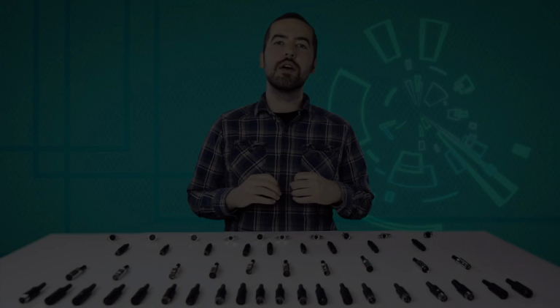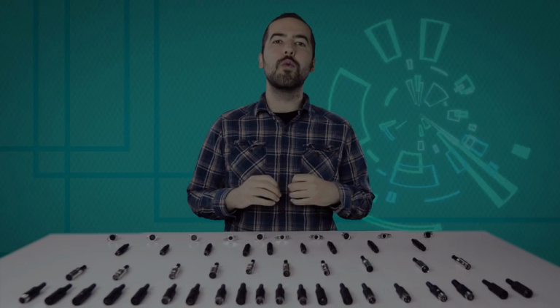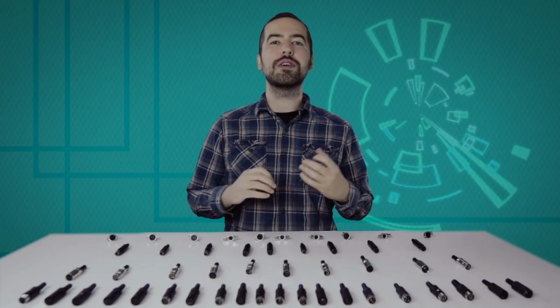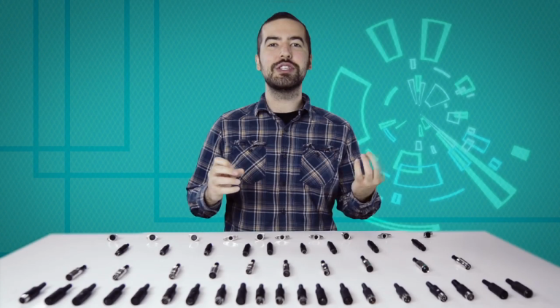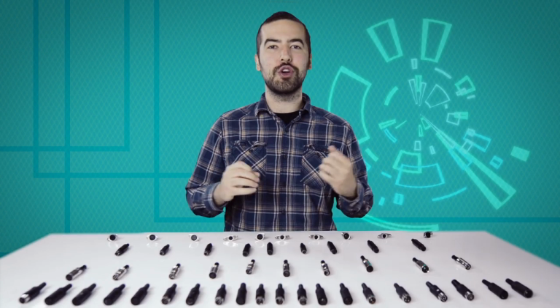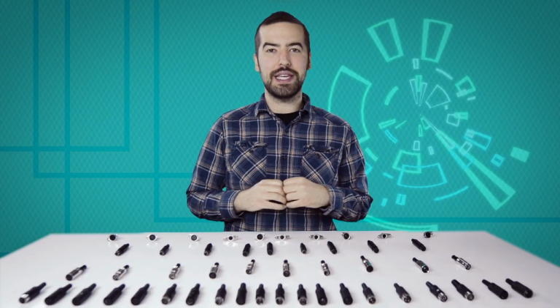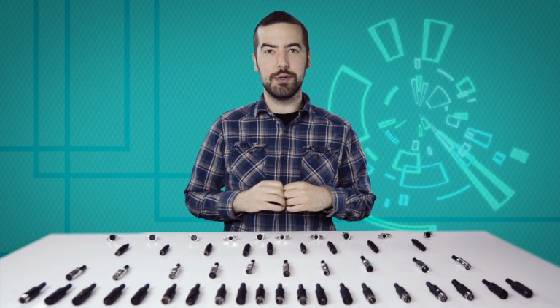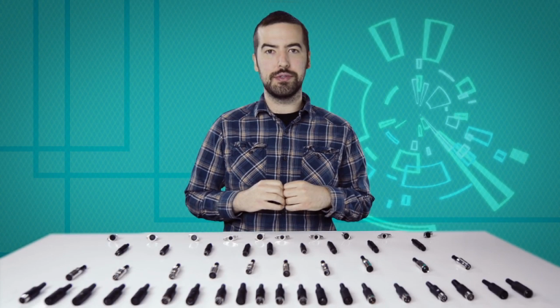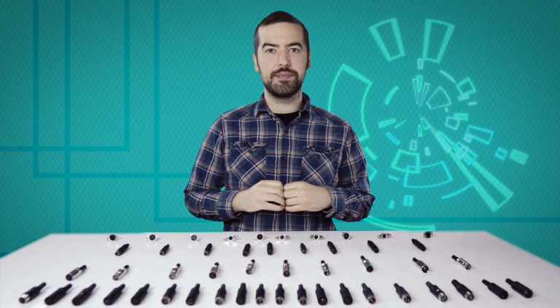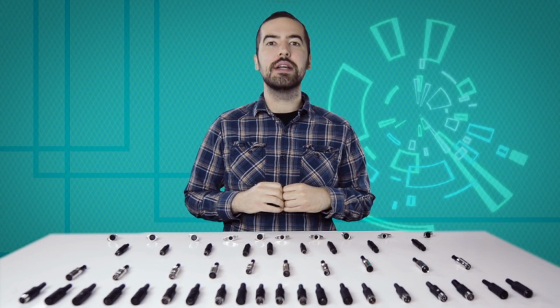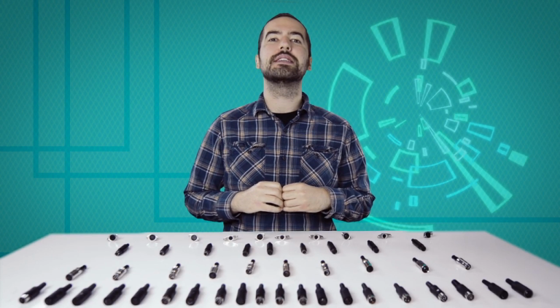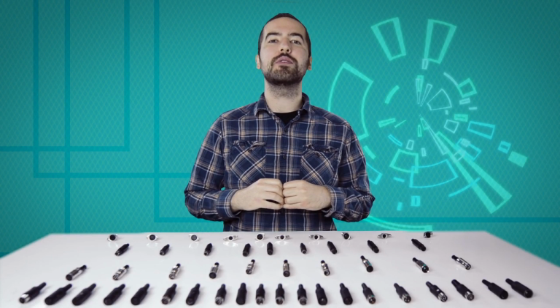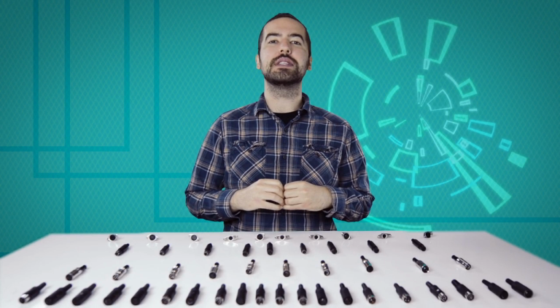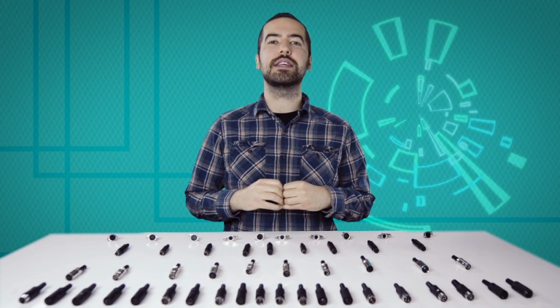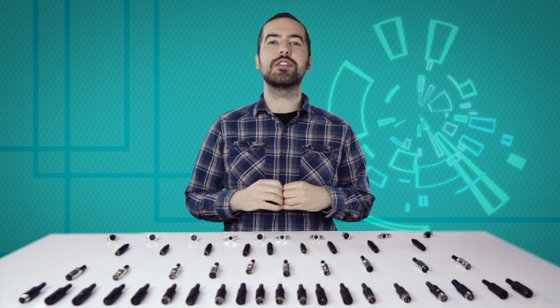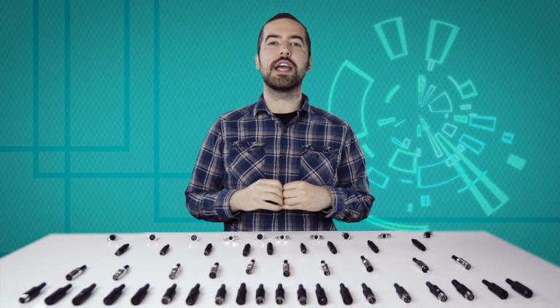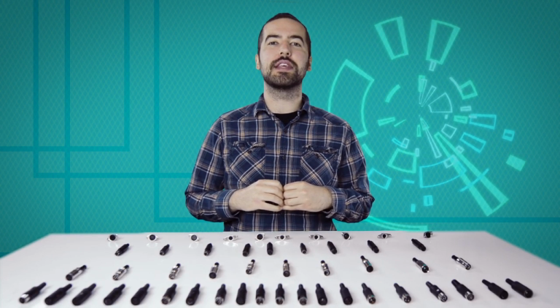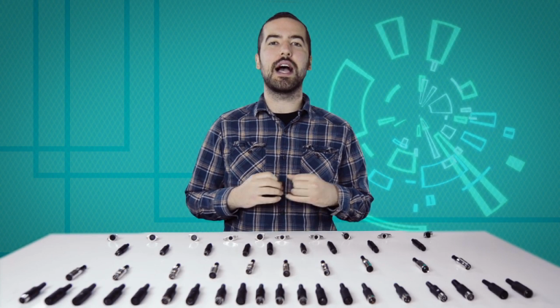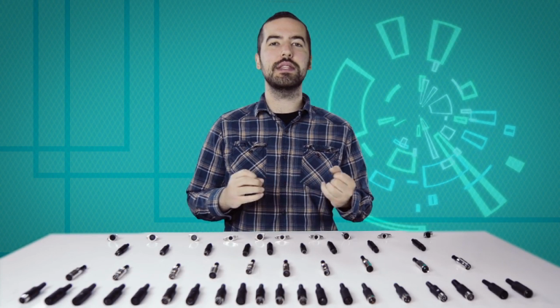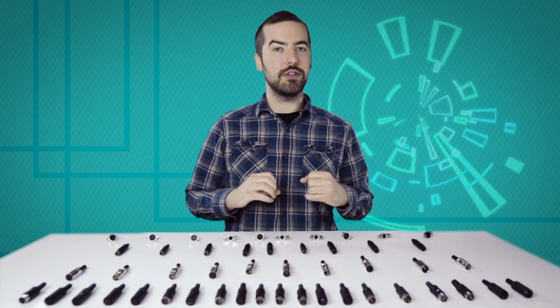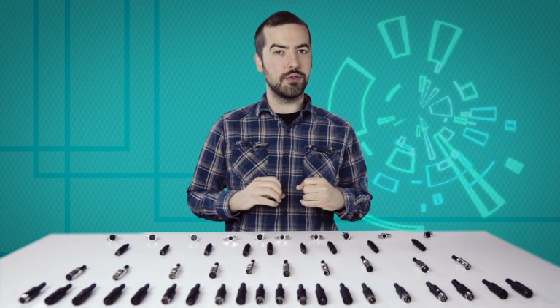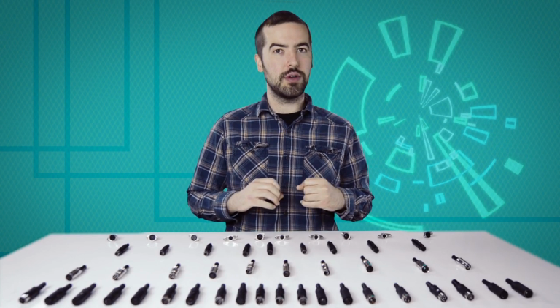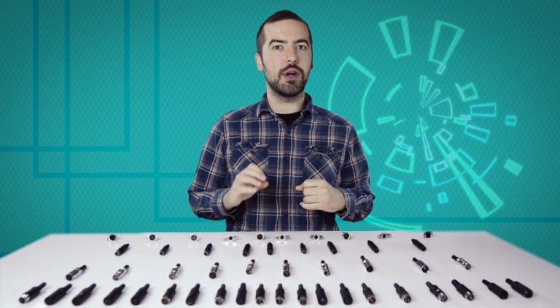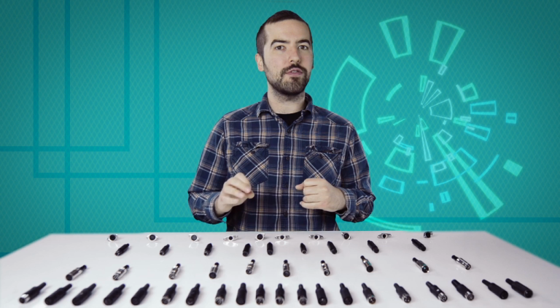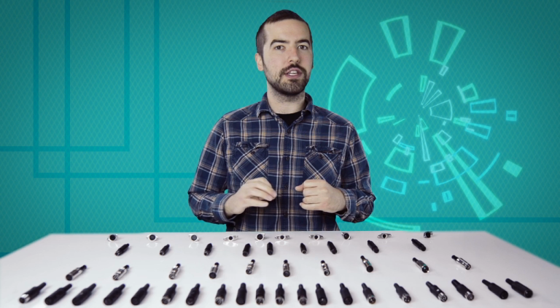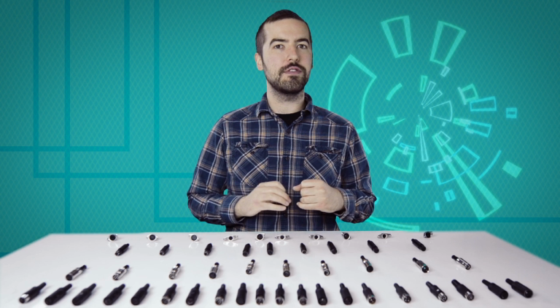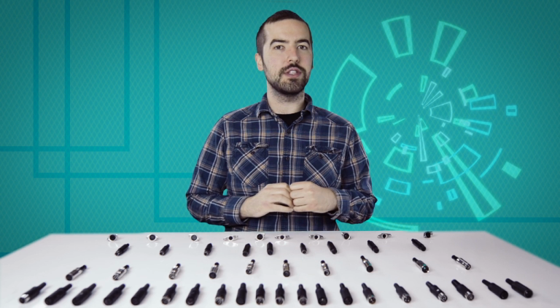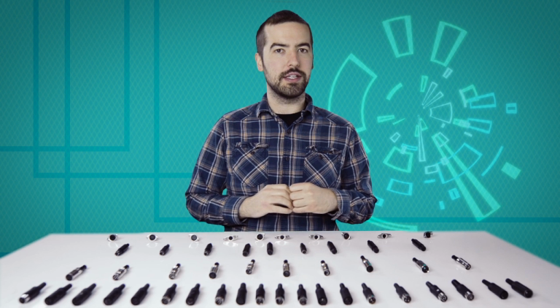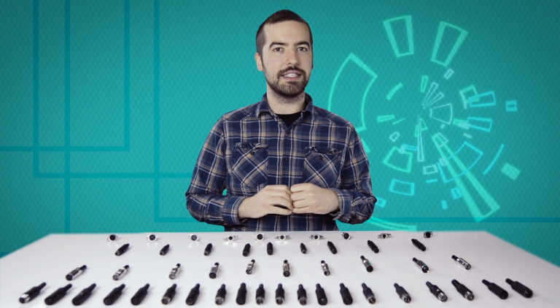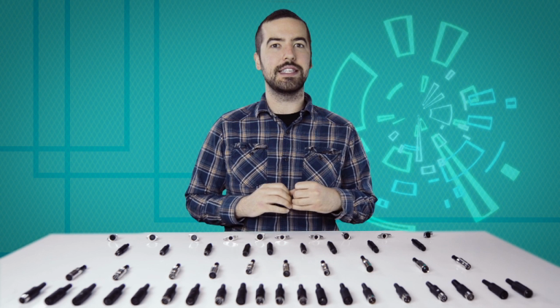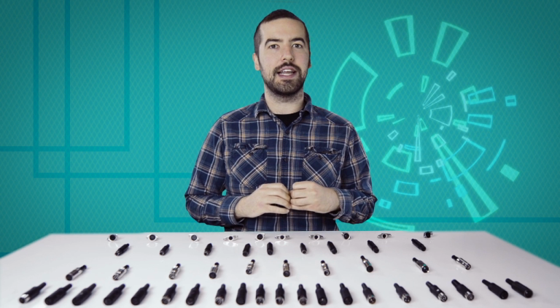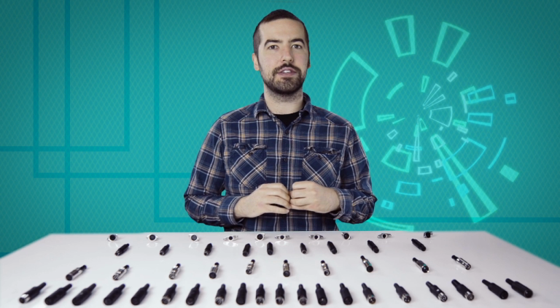Welcome to Show Me Cables. Today we'll be taking a look at the commonly used, but often confusing, DIN connectors.